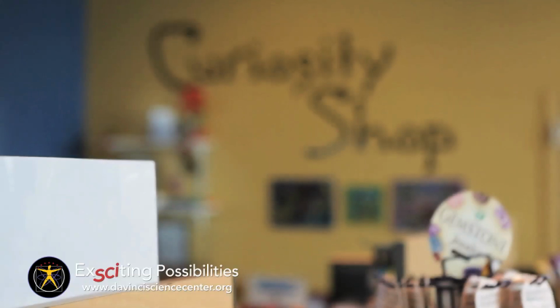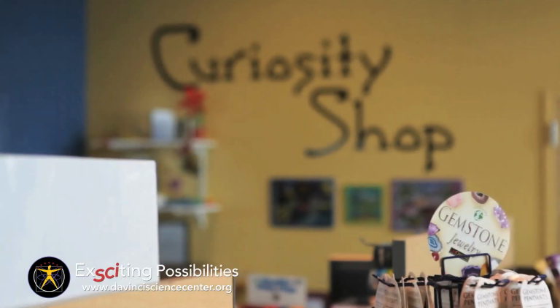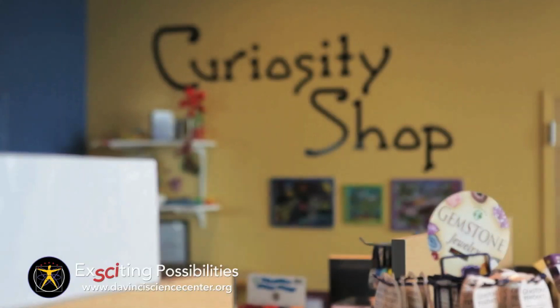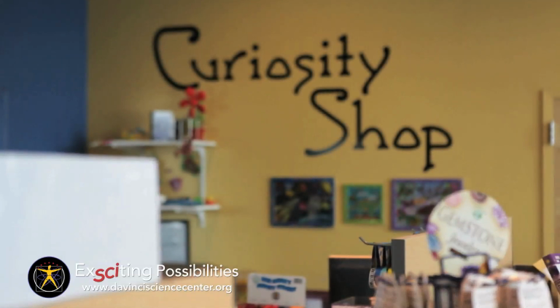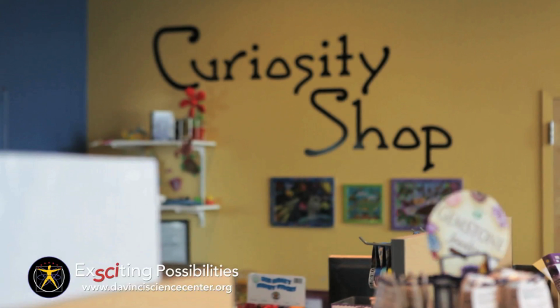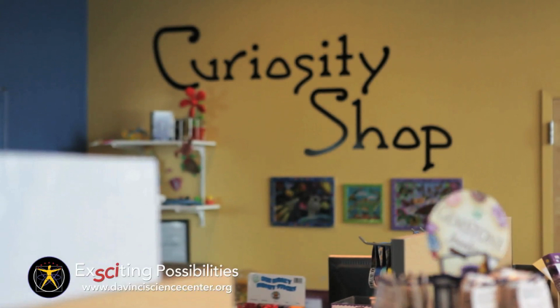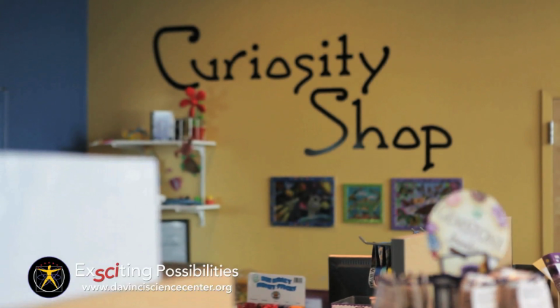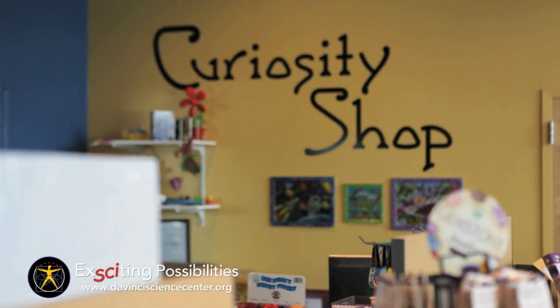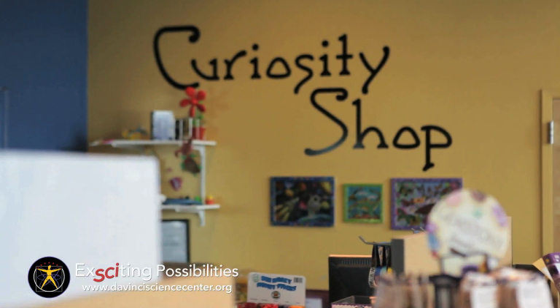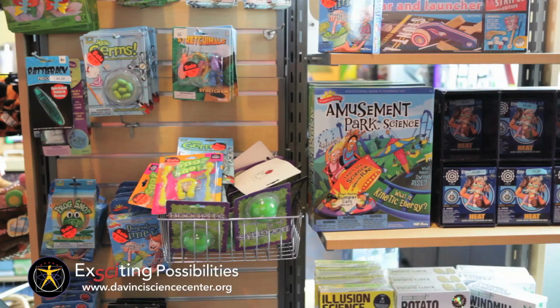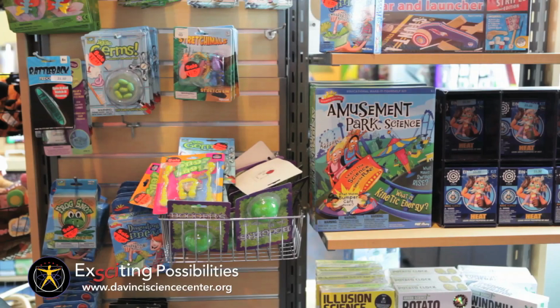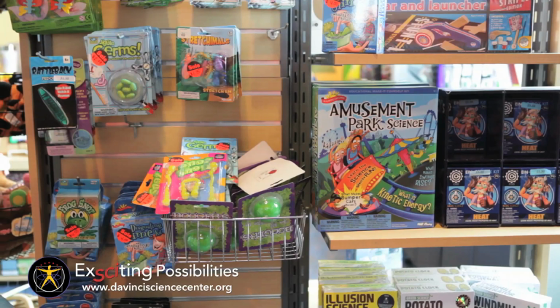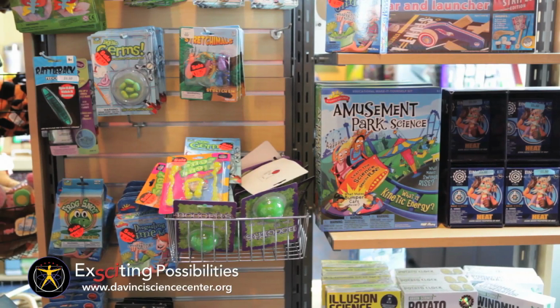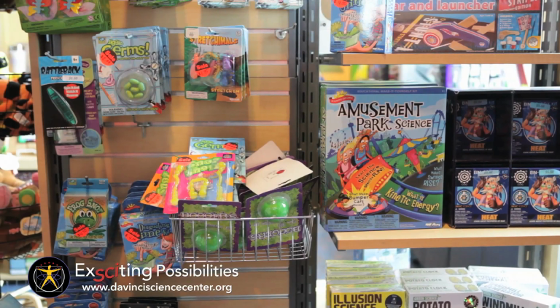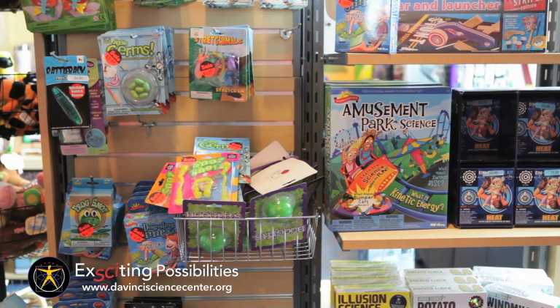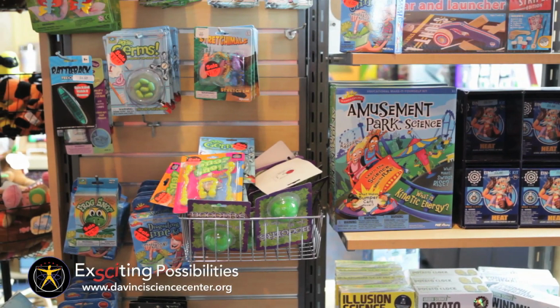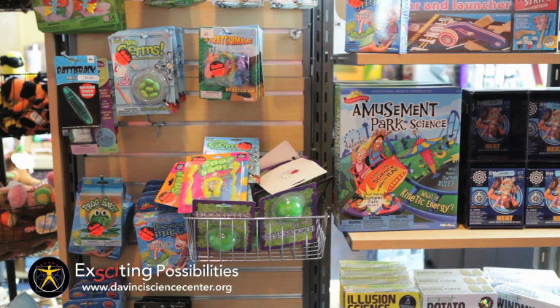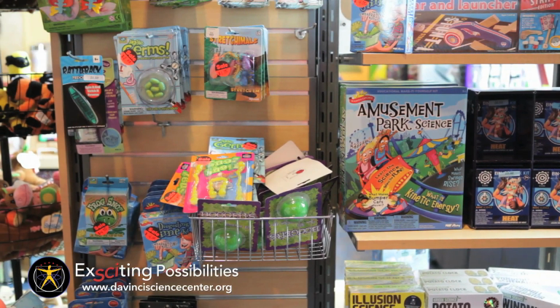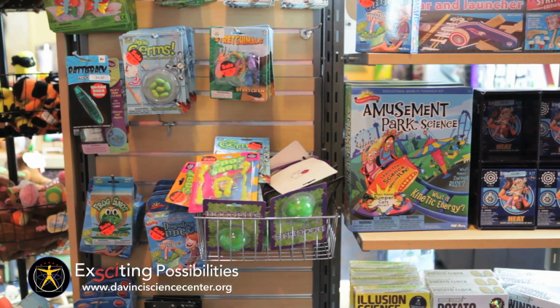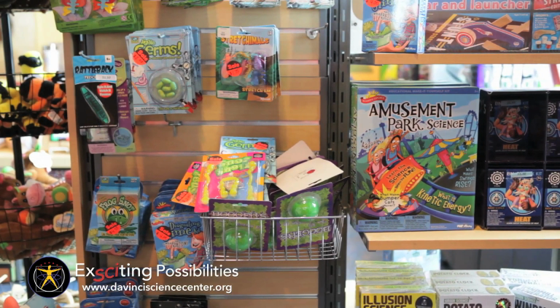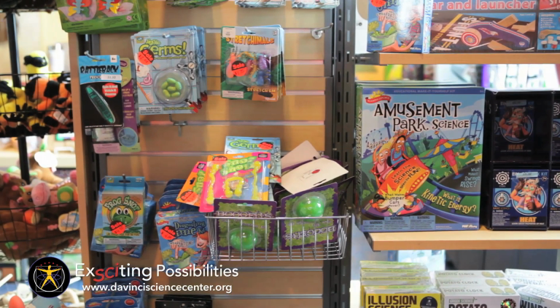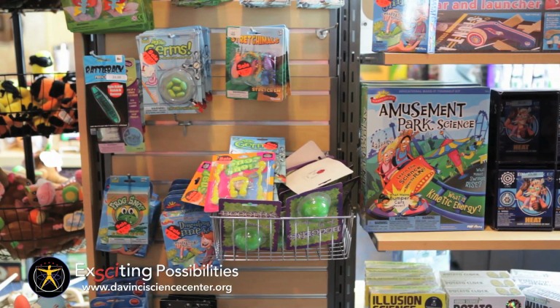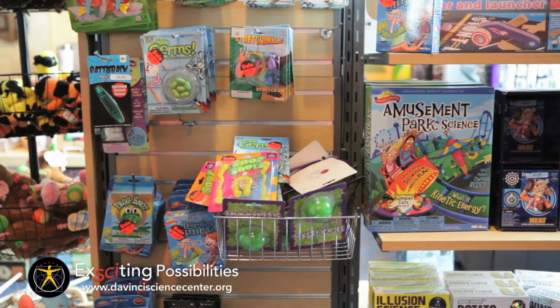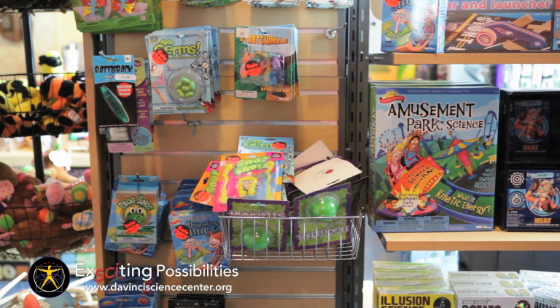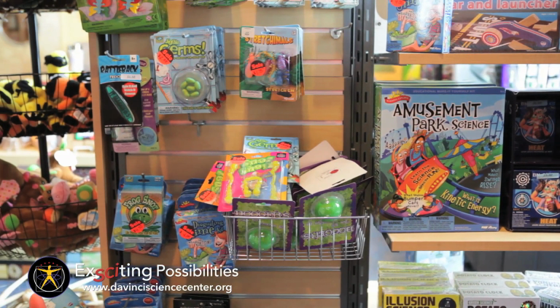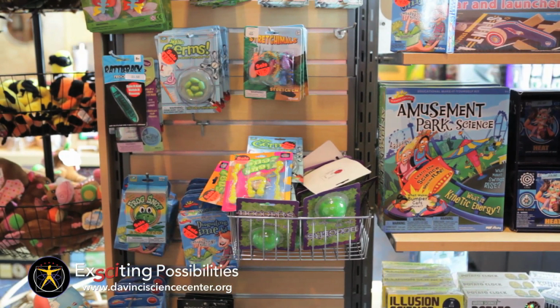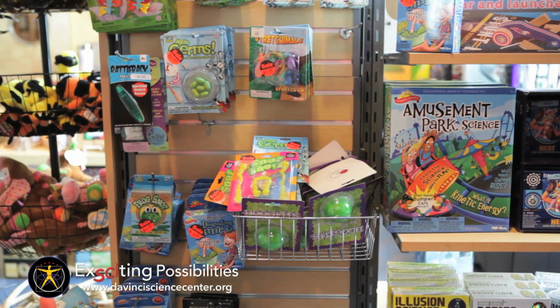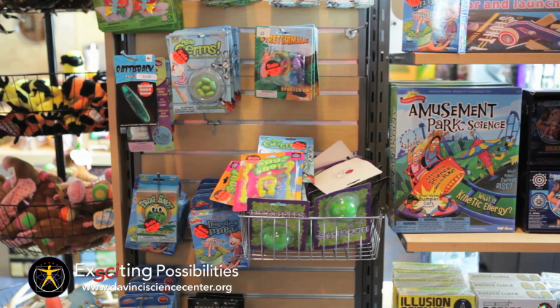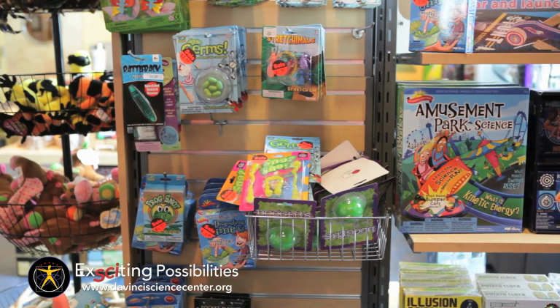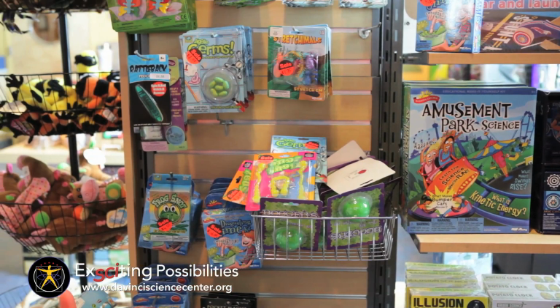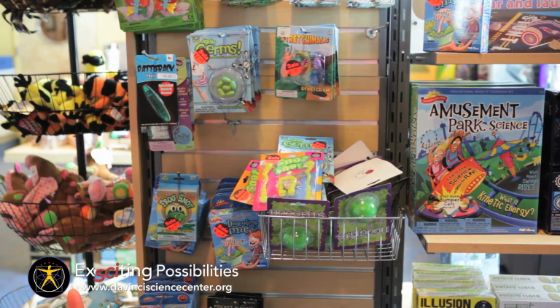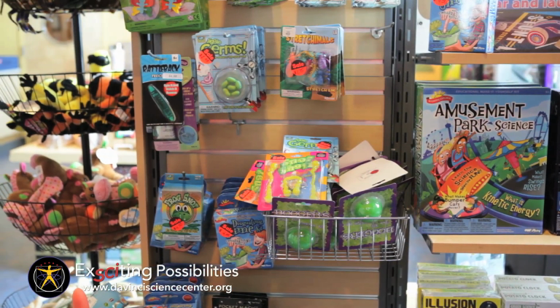The DaVinci Science Center's store is filled with toys, games, and gifts that inspire families to keep the fun going at home.